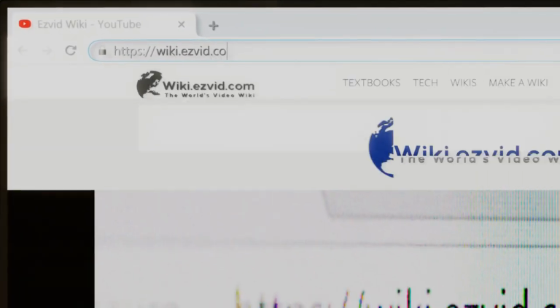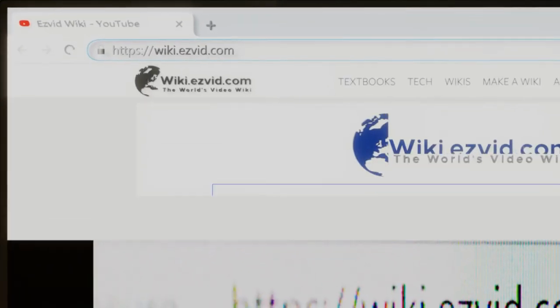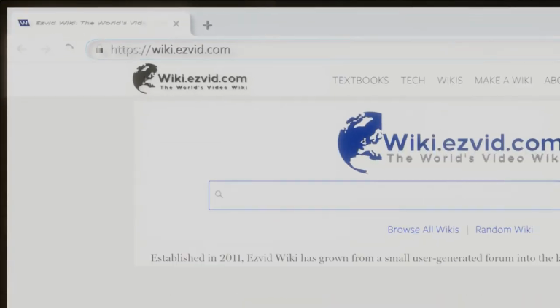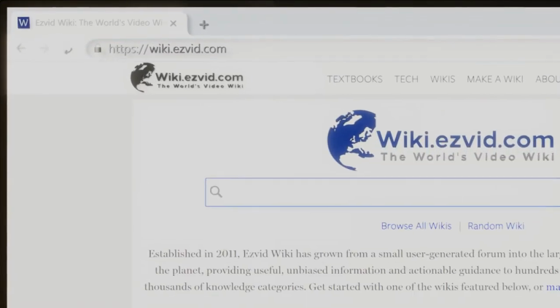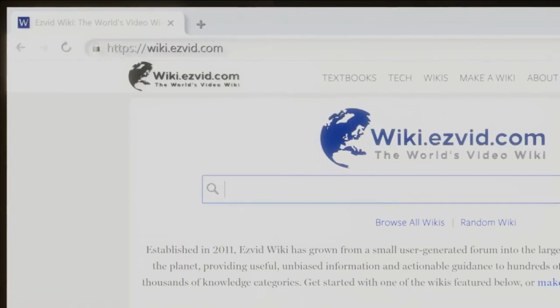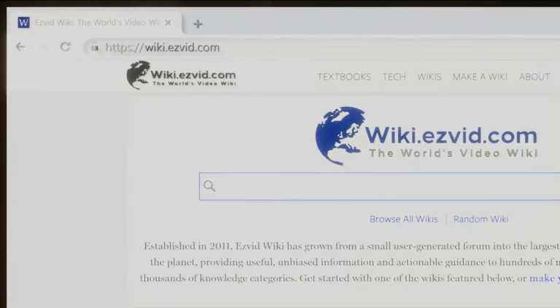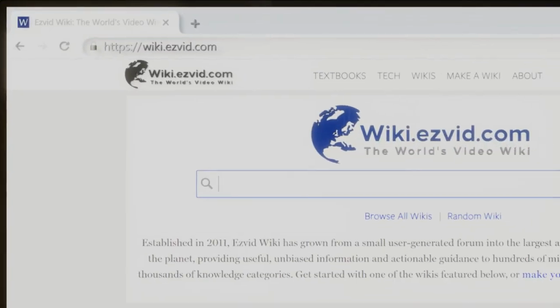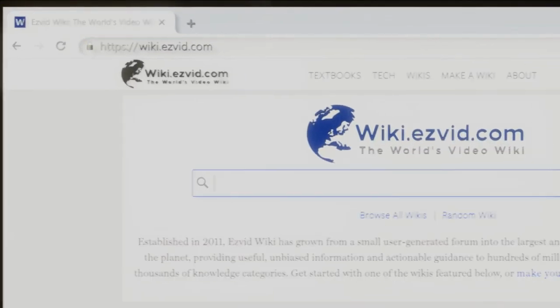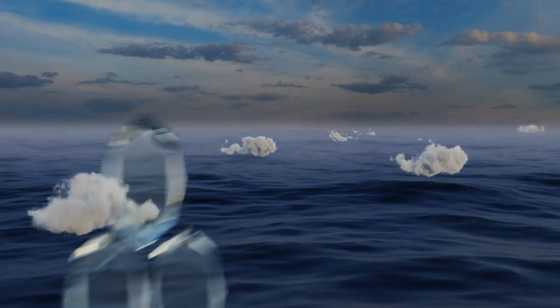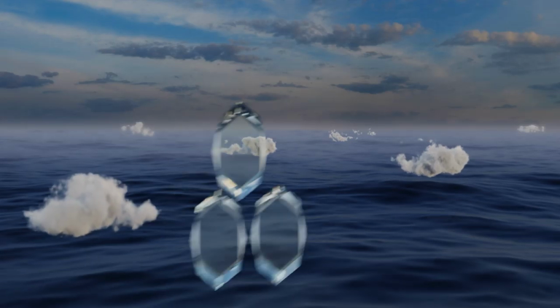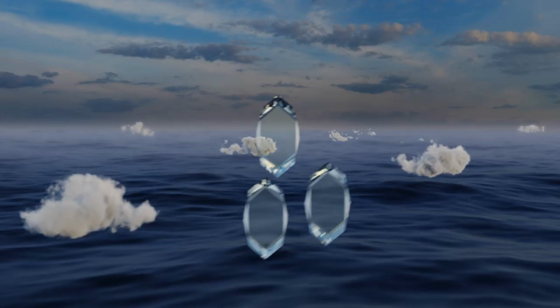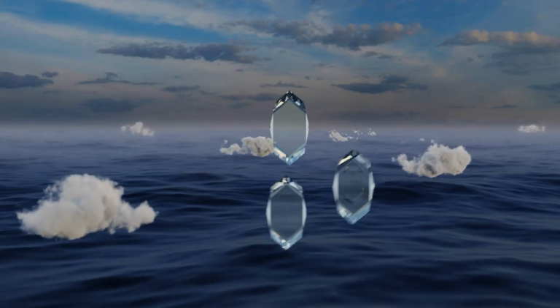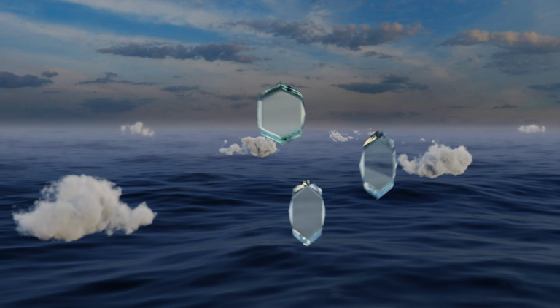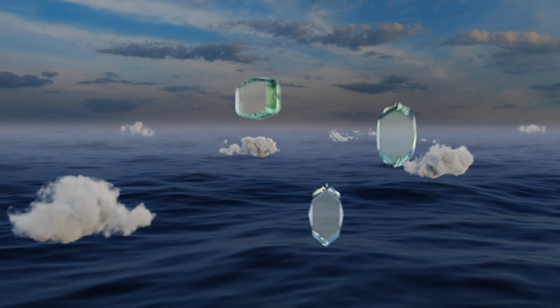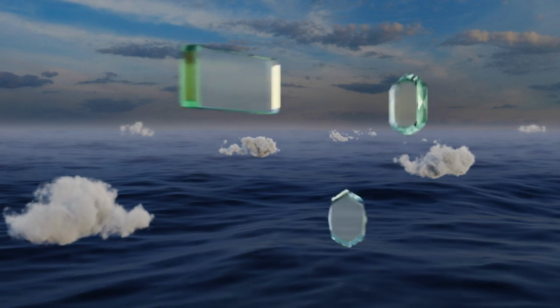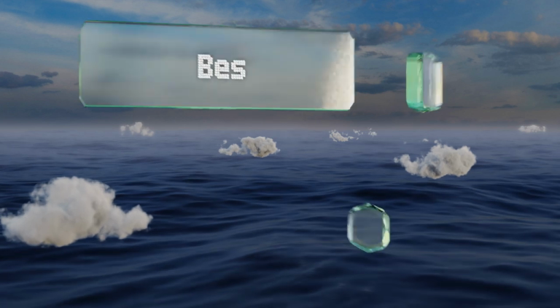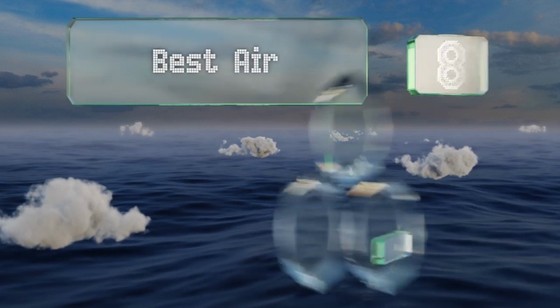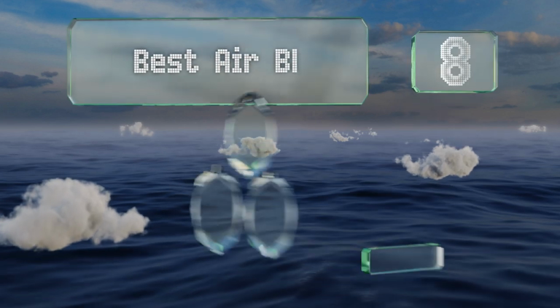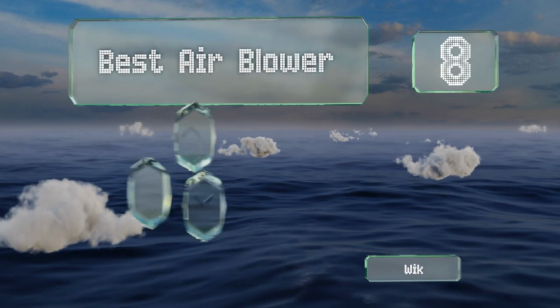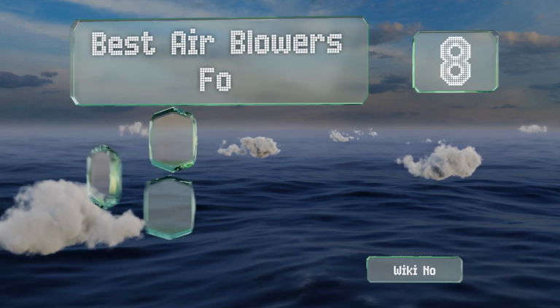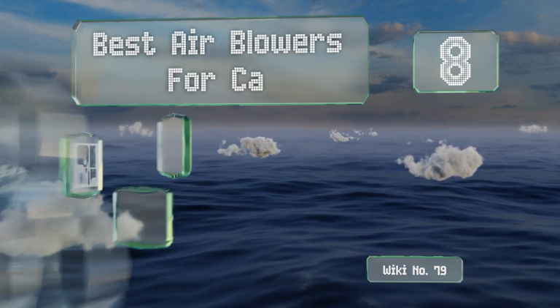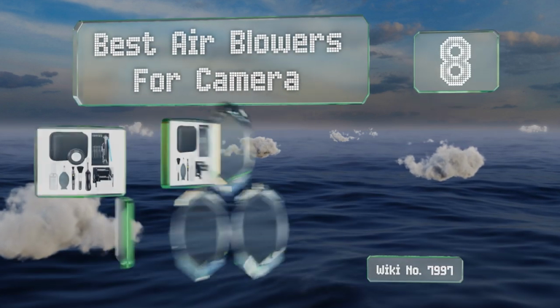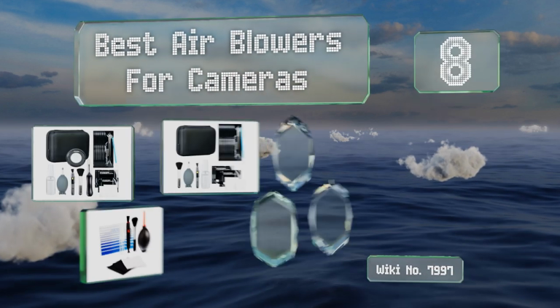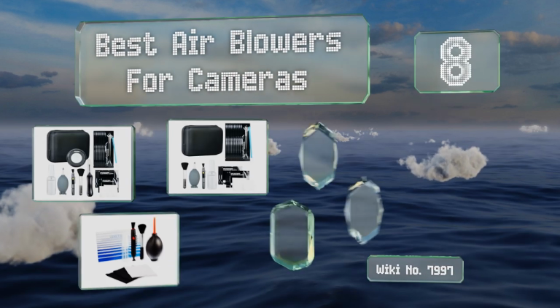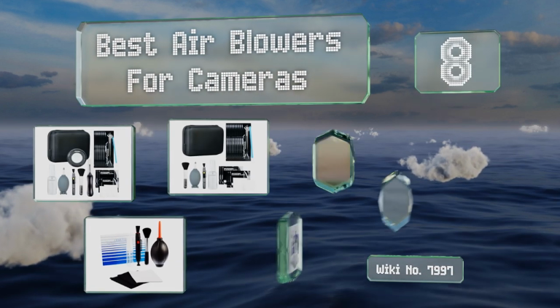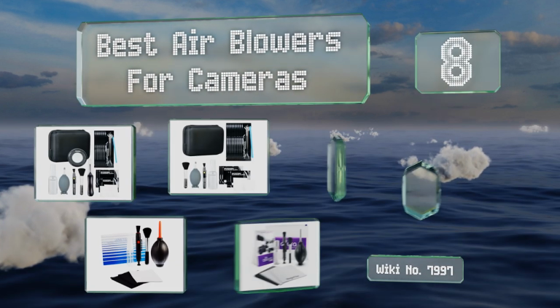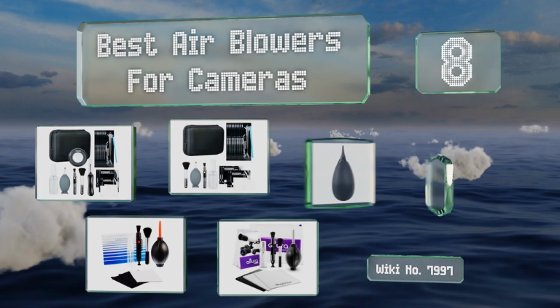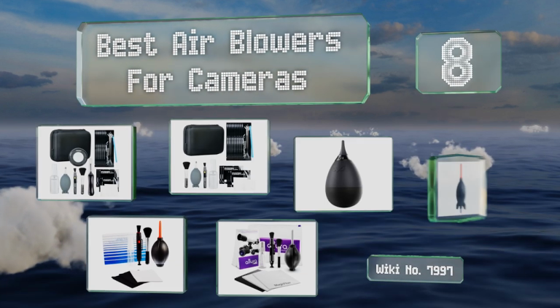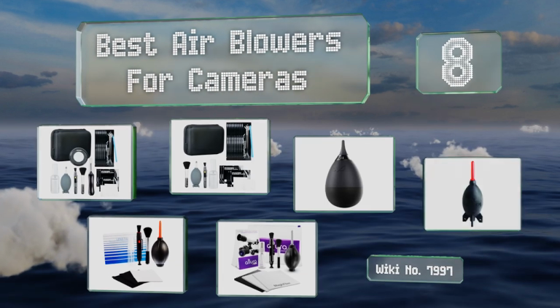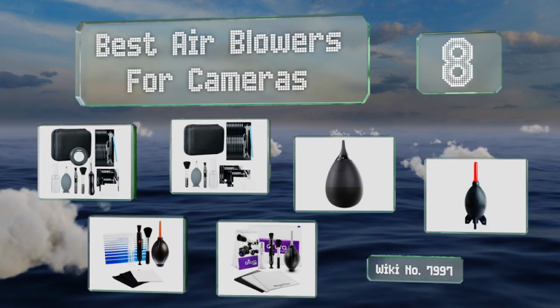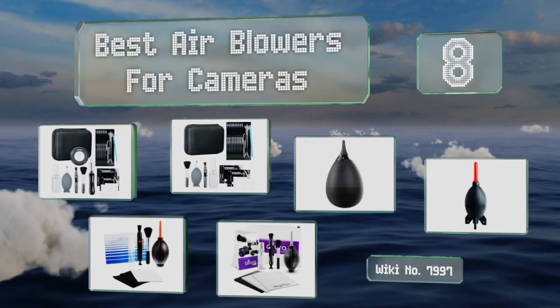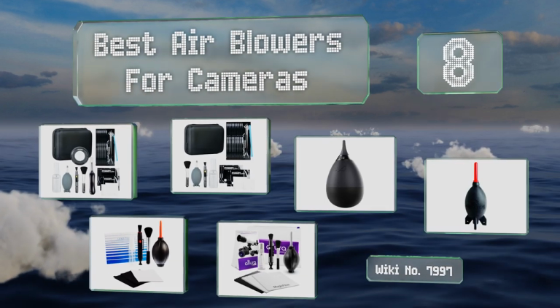EasyVid presents the eight best air blowers for cameras. Let's get started with the list.